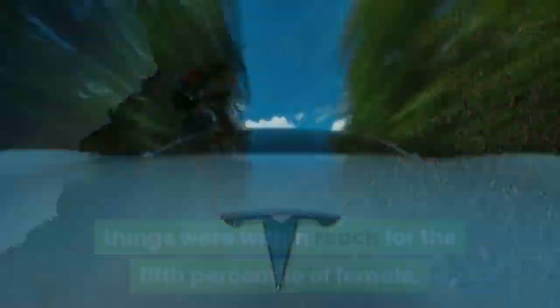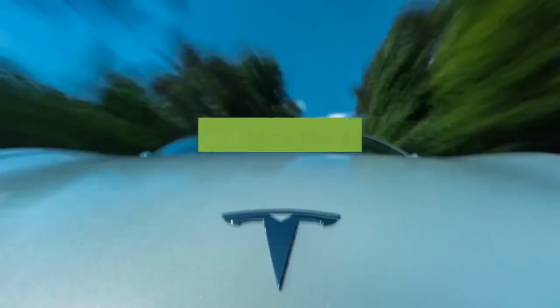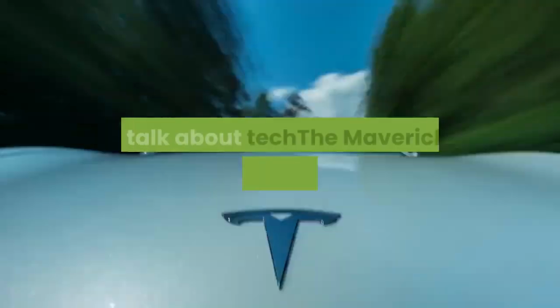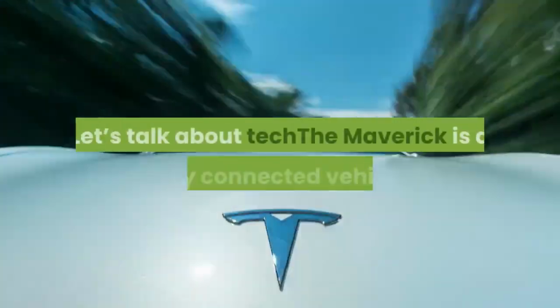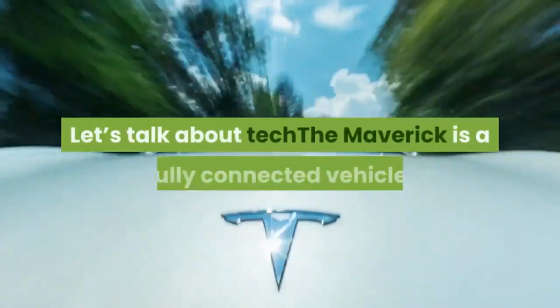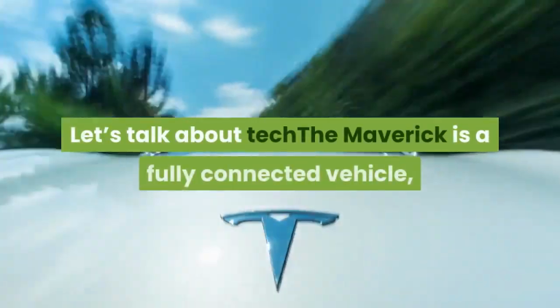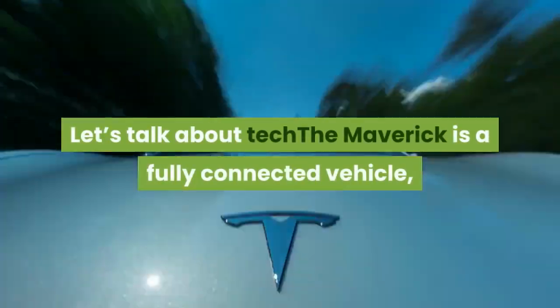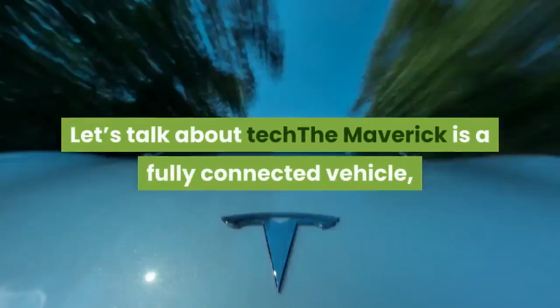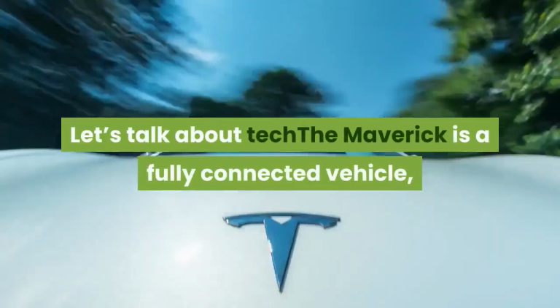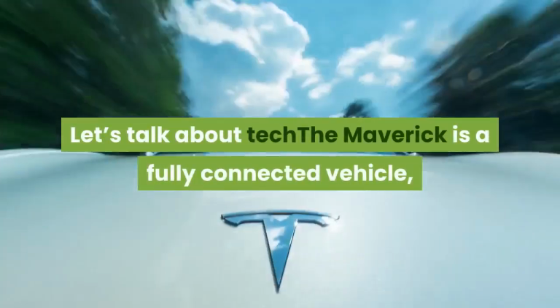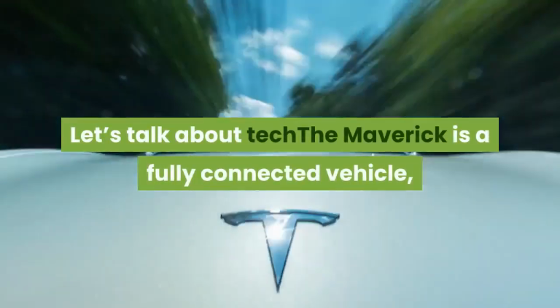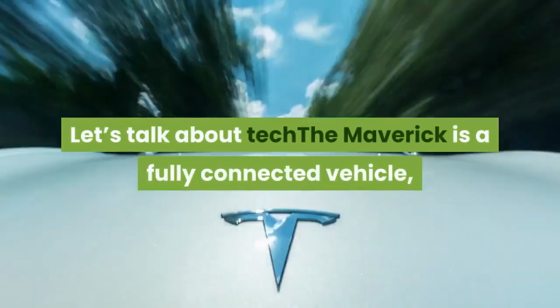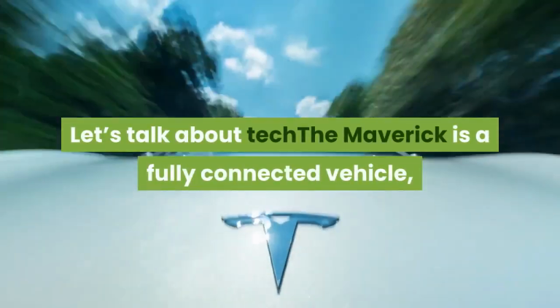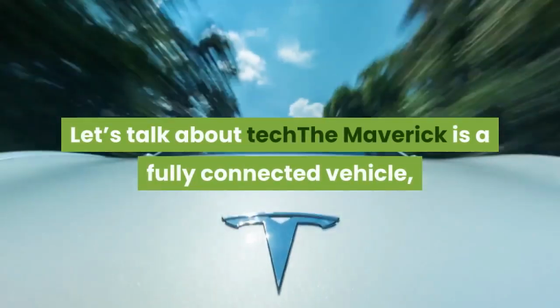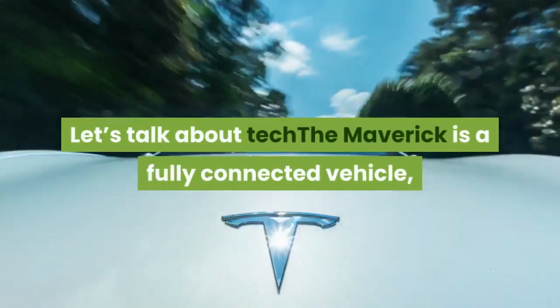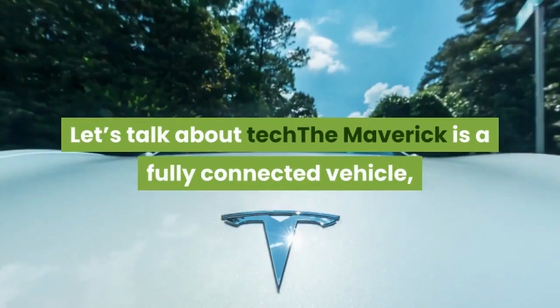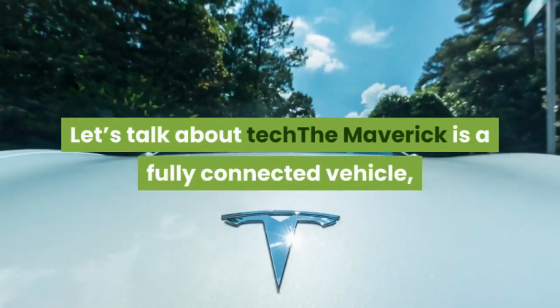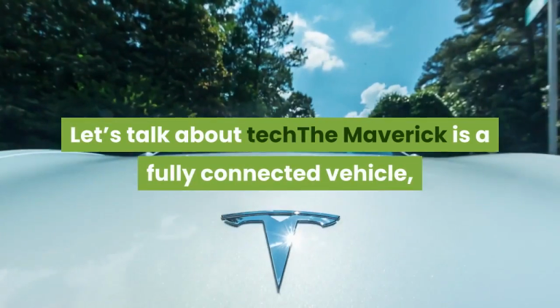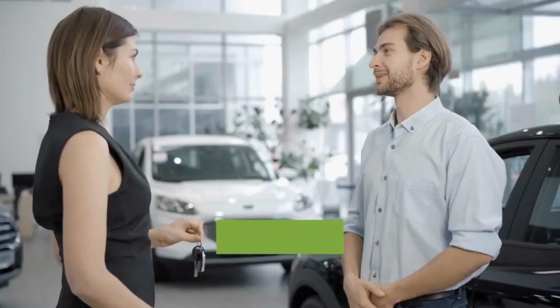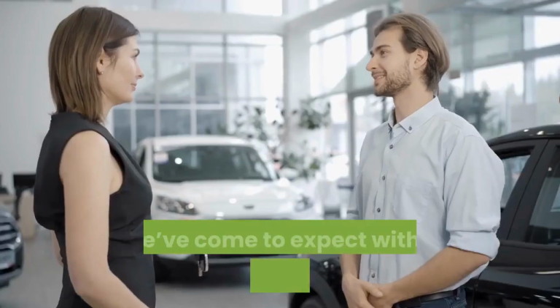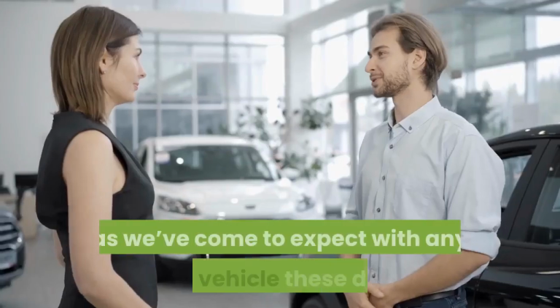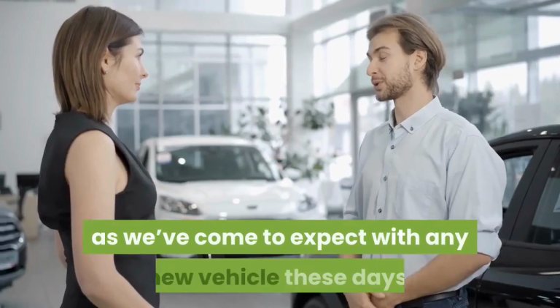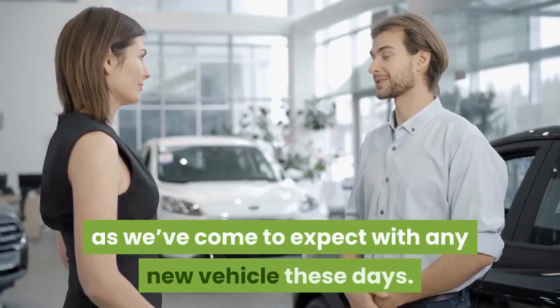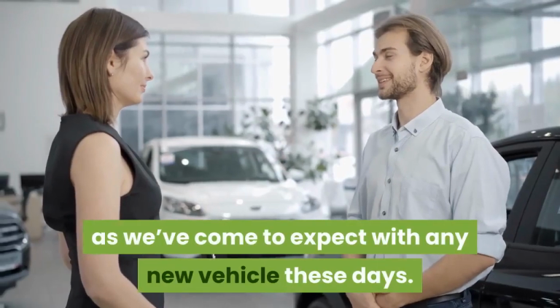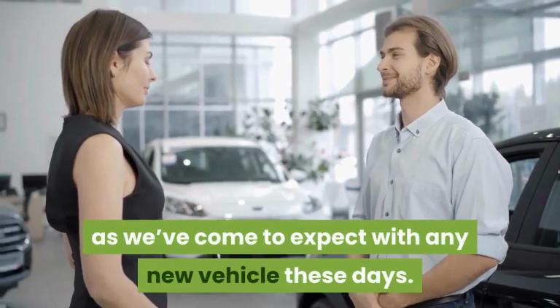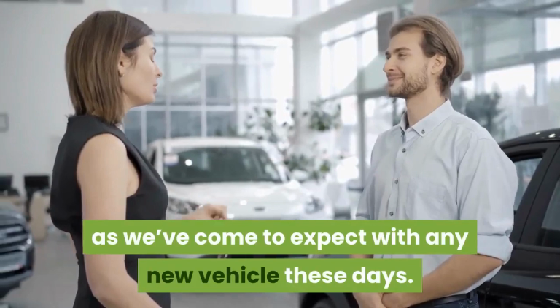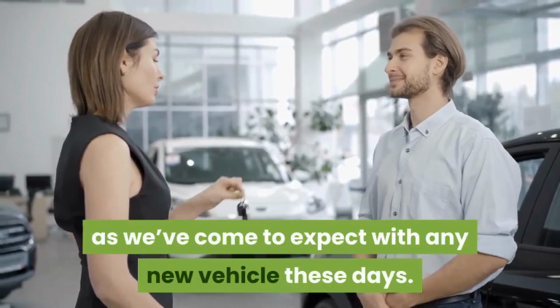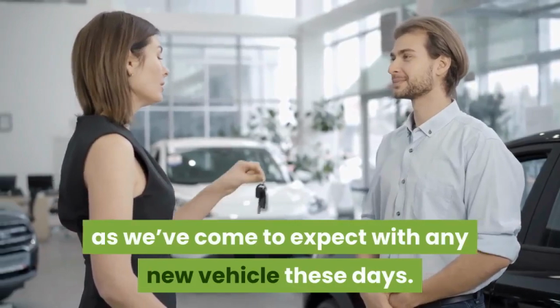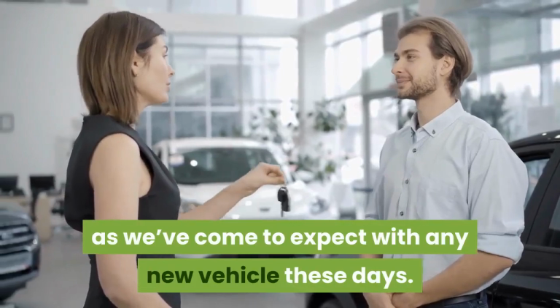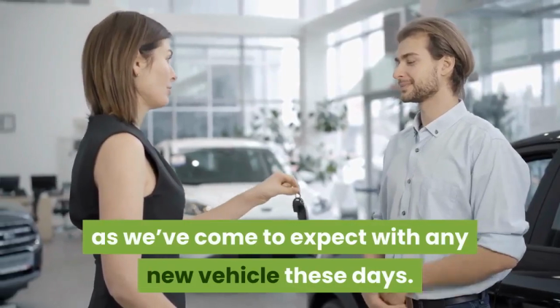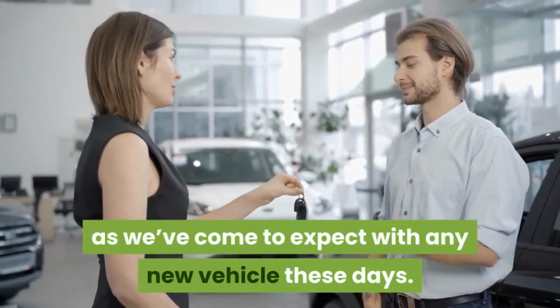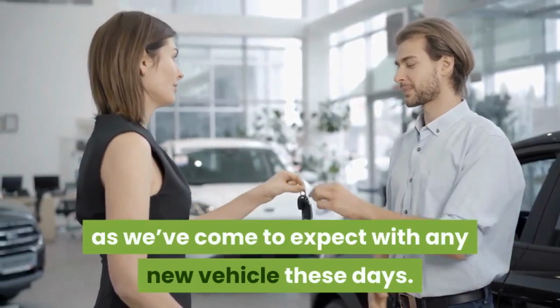Let's talk about tech. The Maverick is a fully connected vehicle, as we've come to expect with any new vehicle these days.